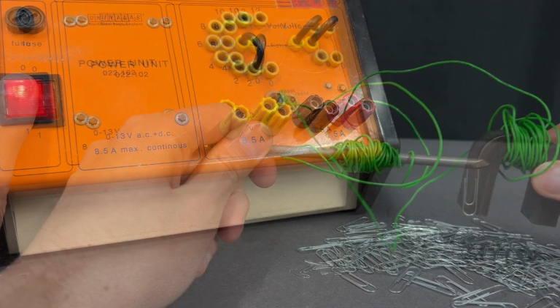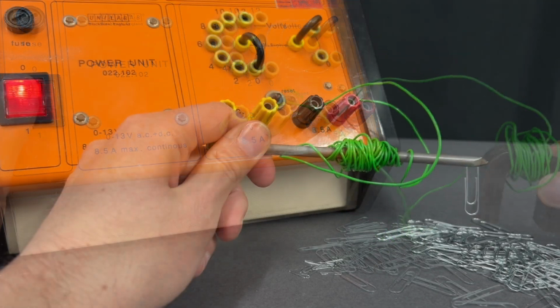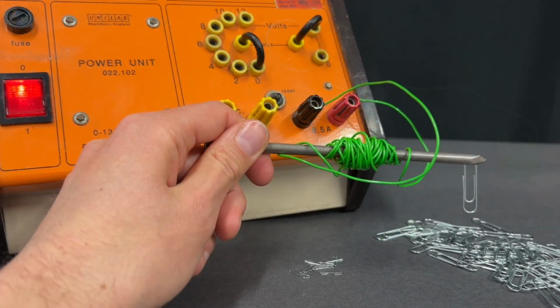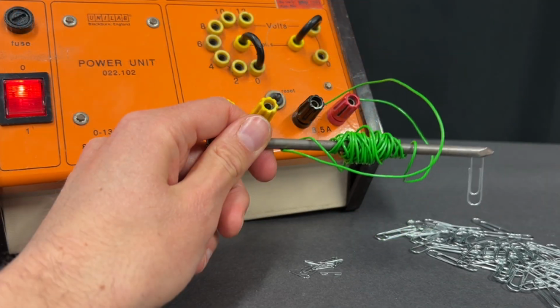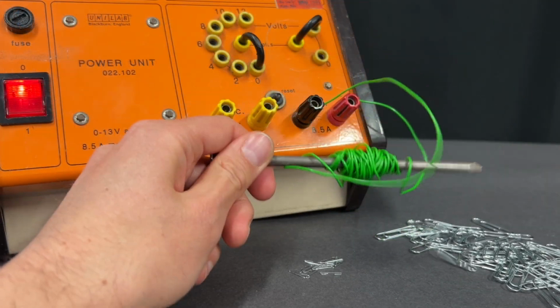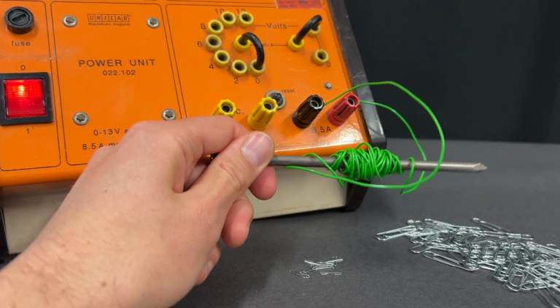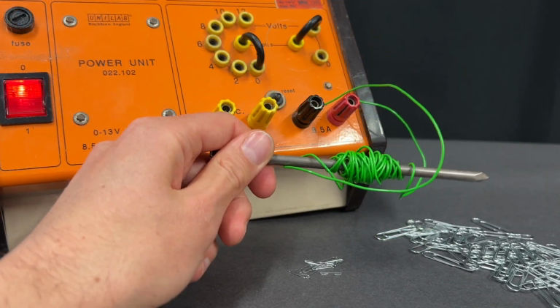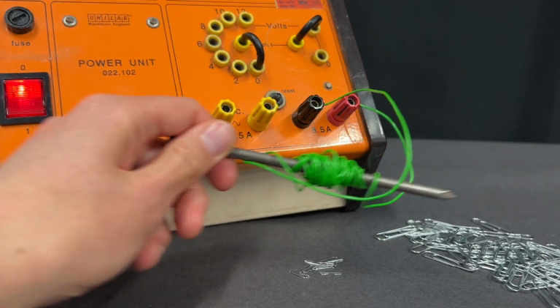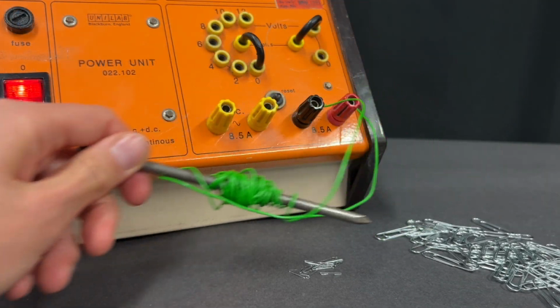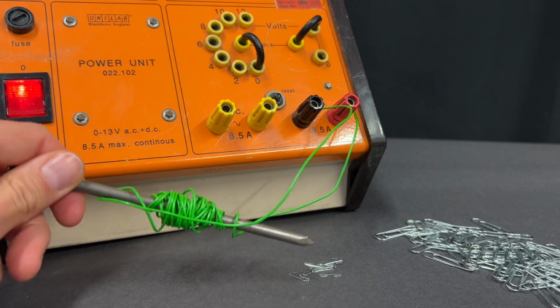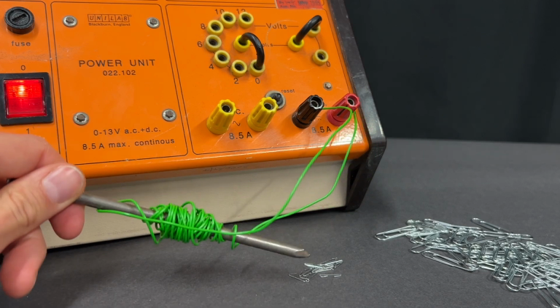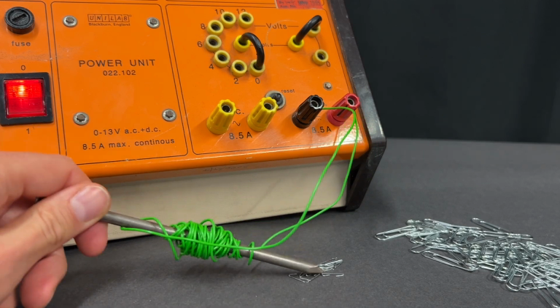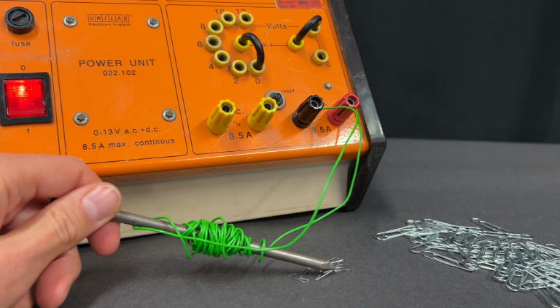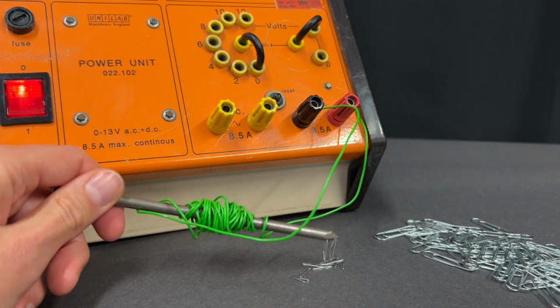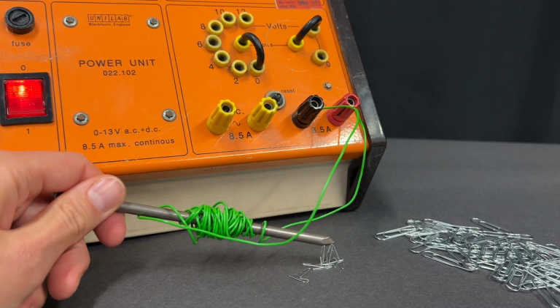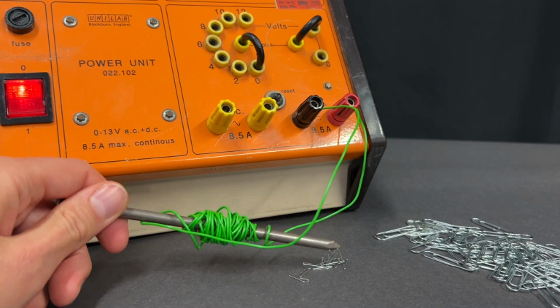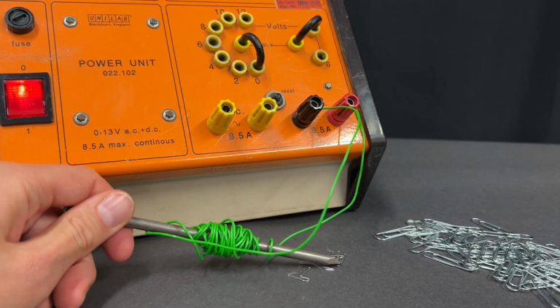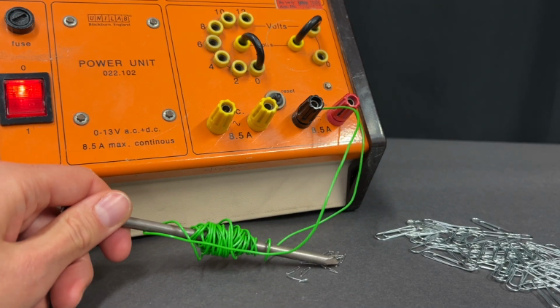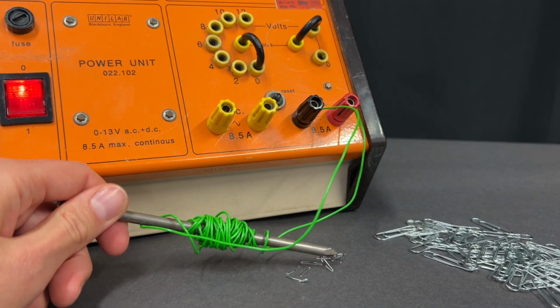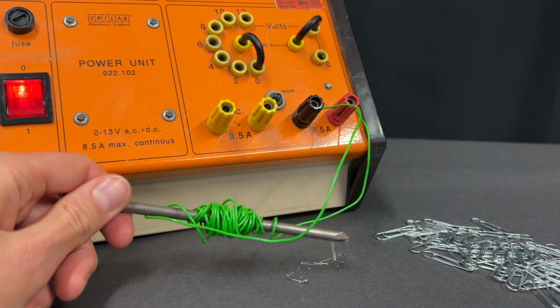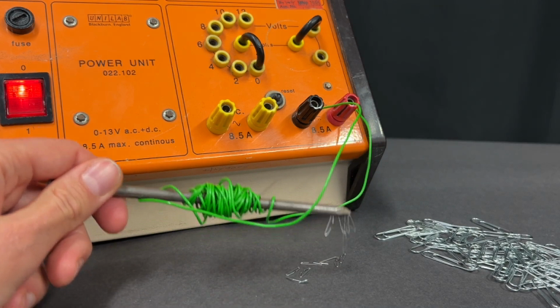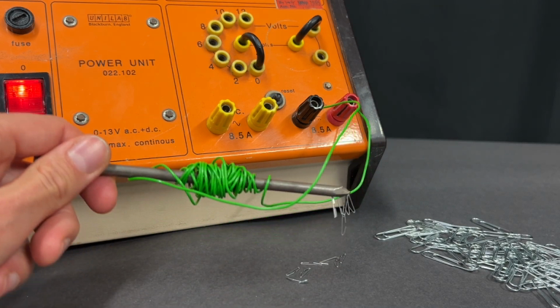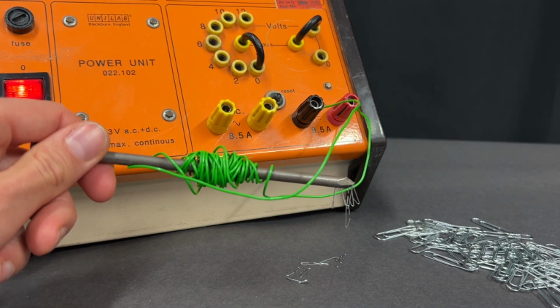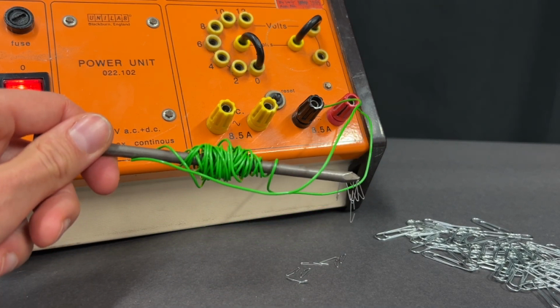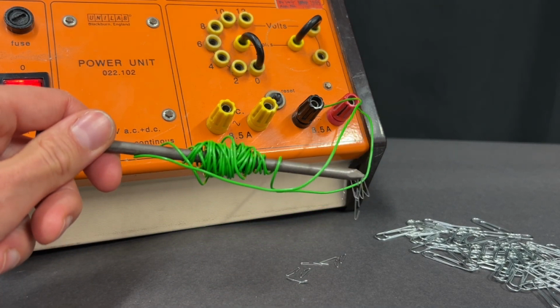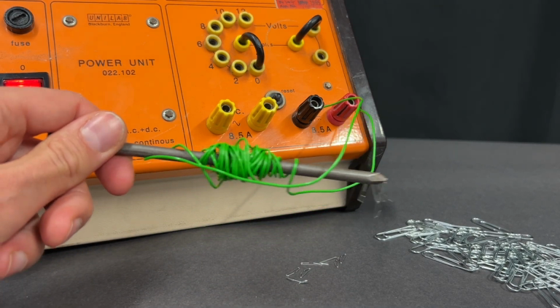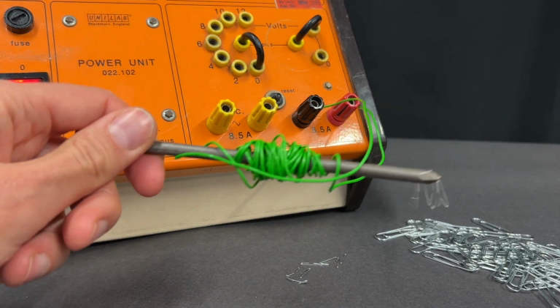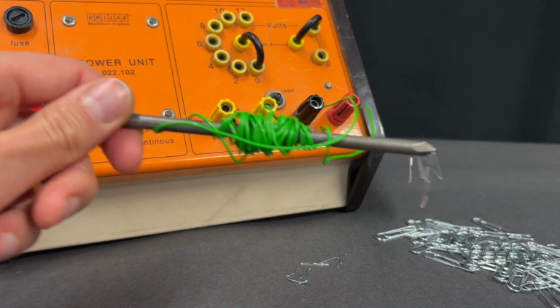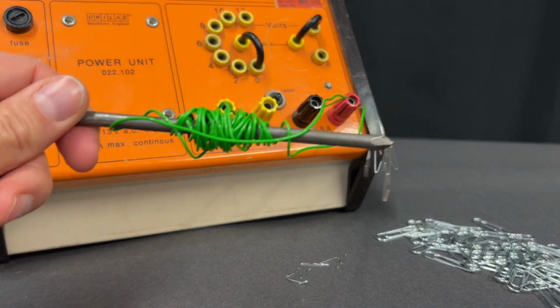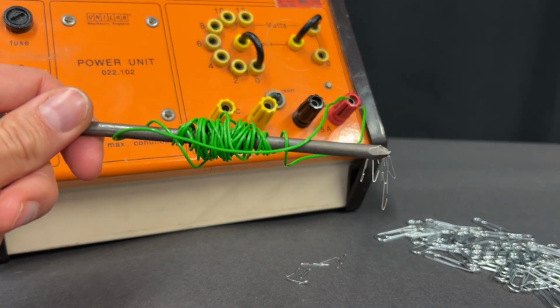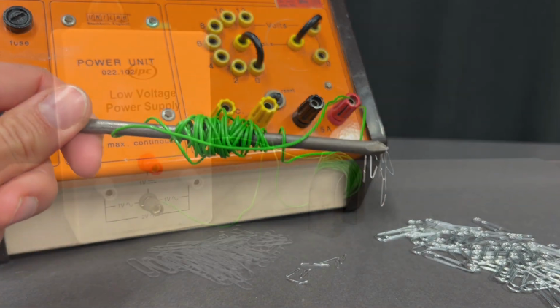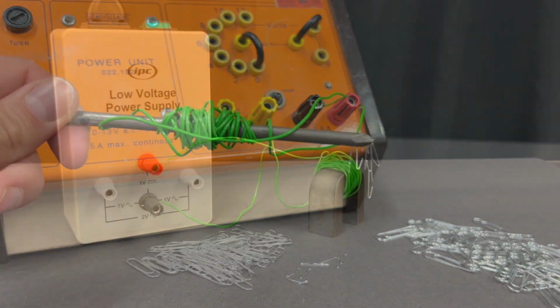Fourthly, if you still can't pick up many paper clips, then consider using staples instead, which are much smaller so you can pick up more.